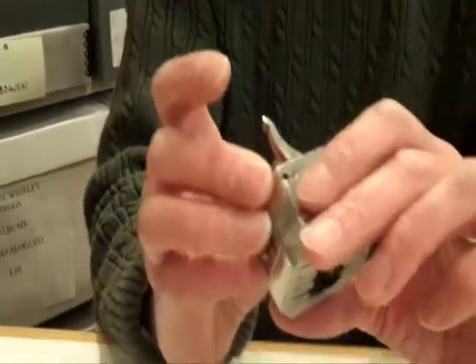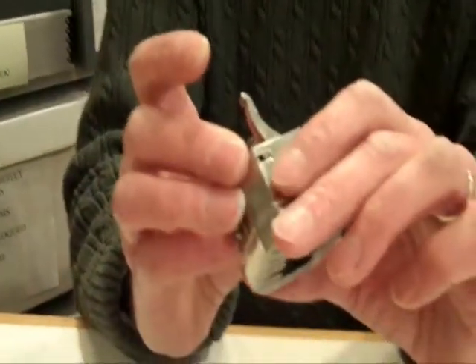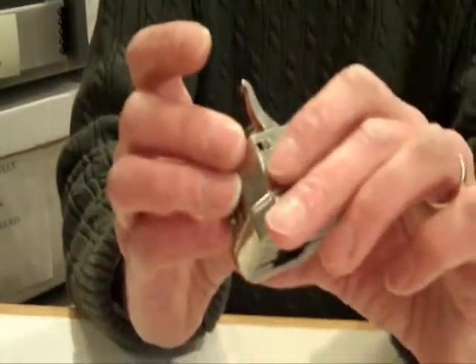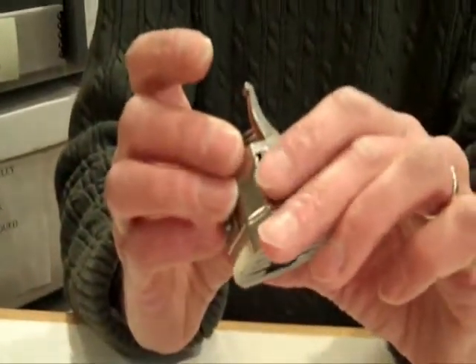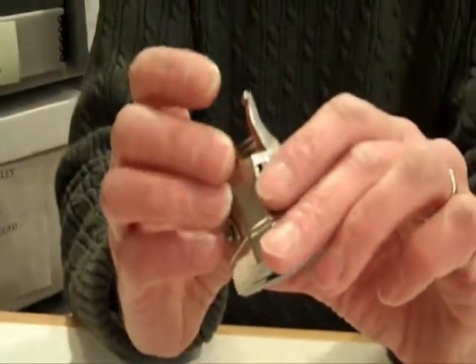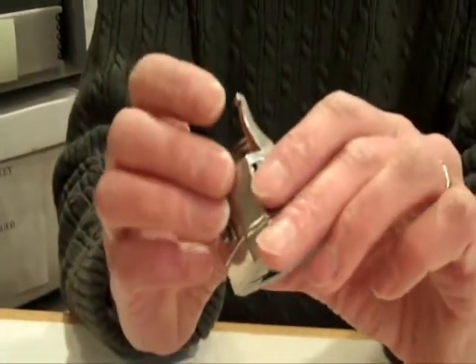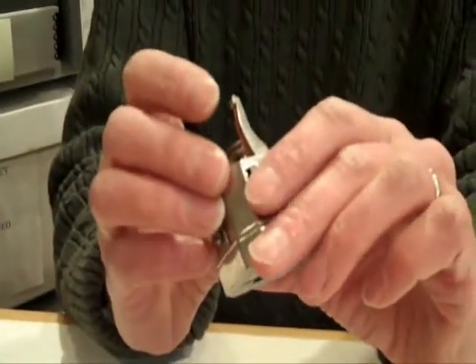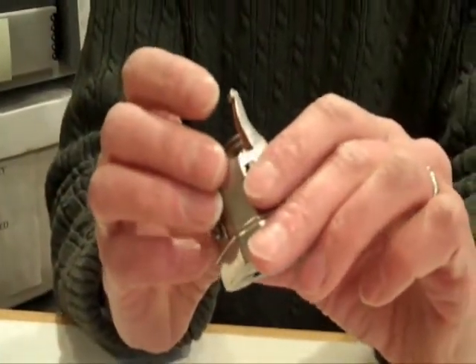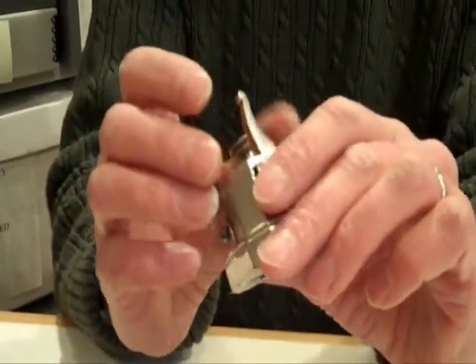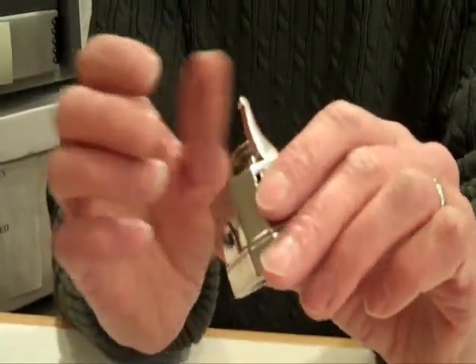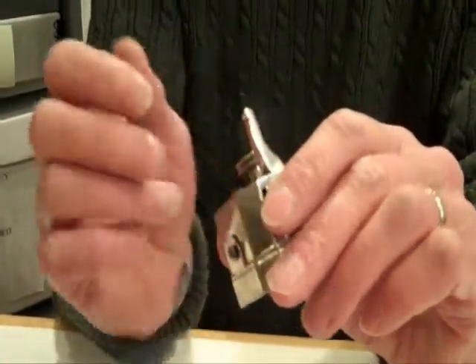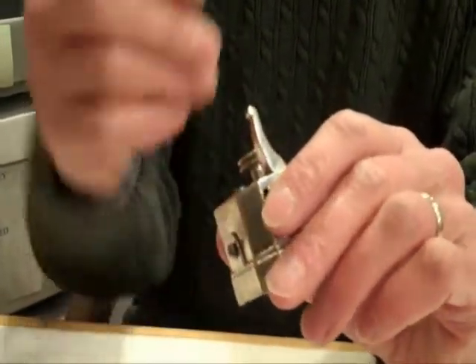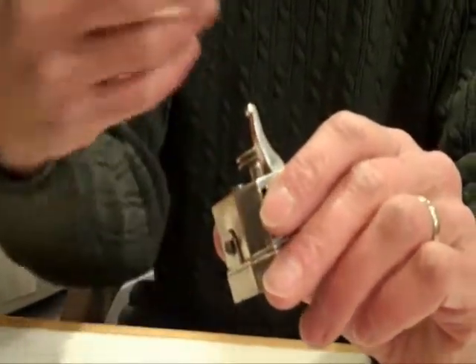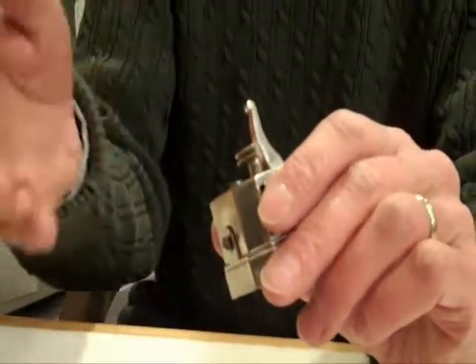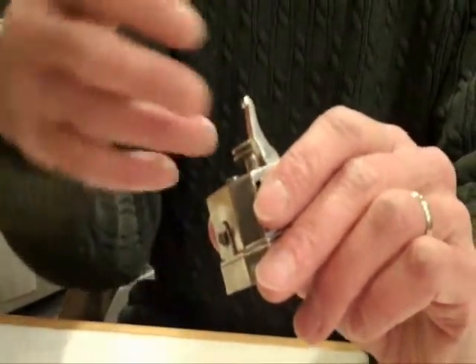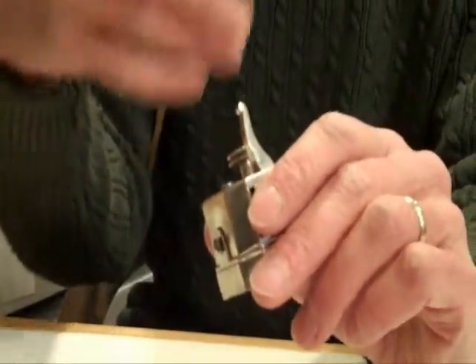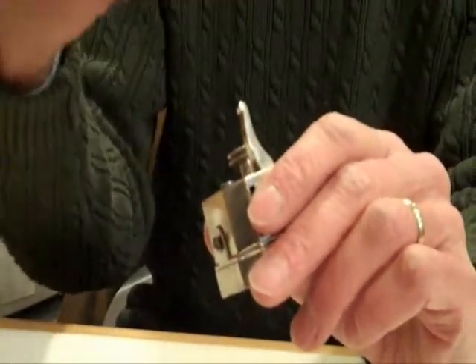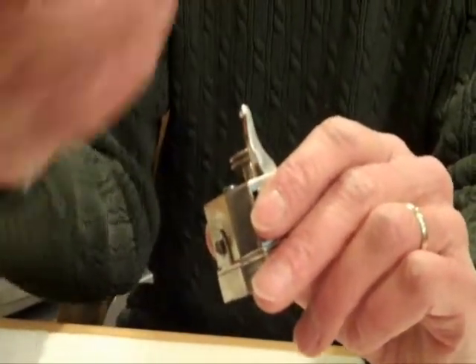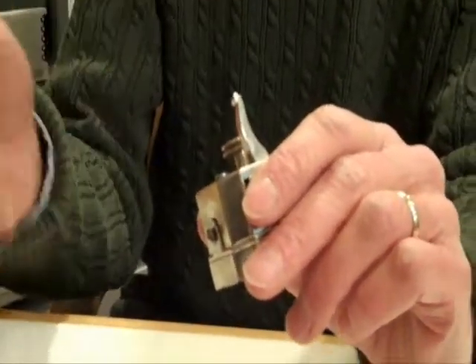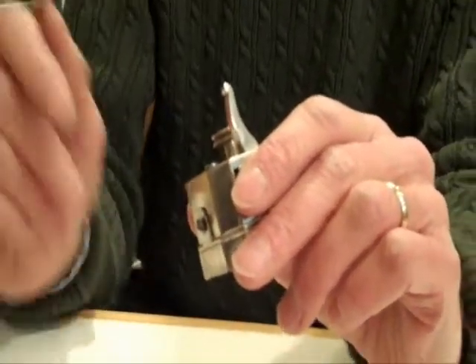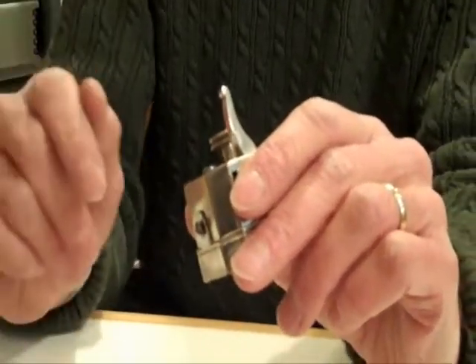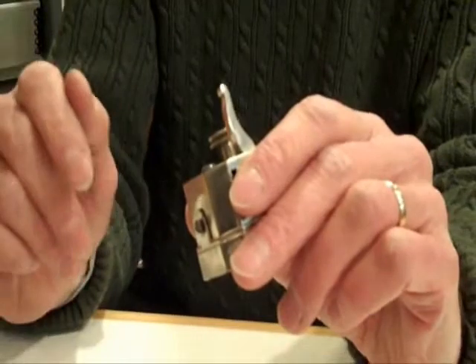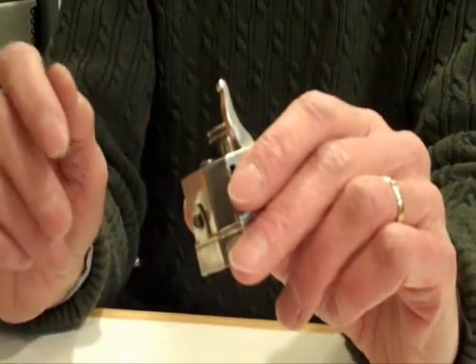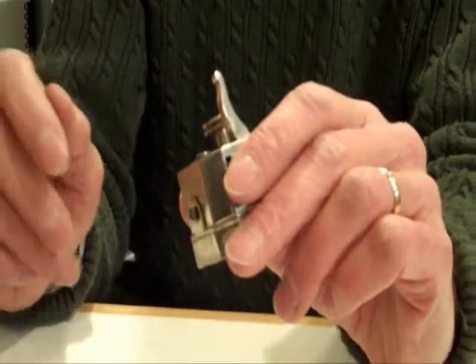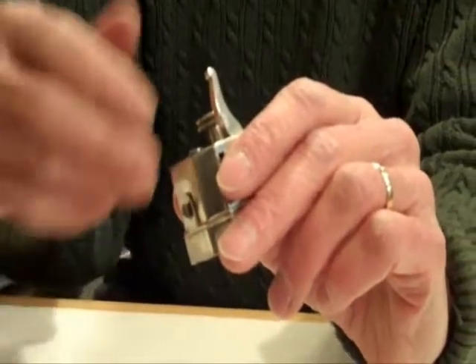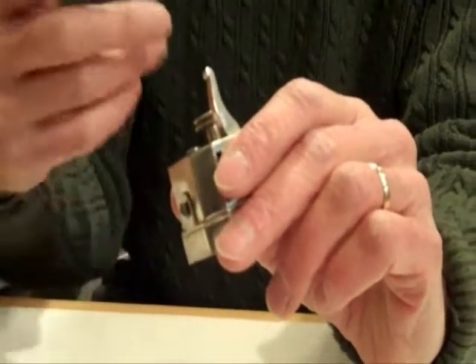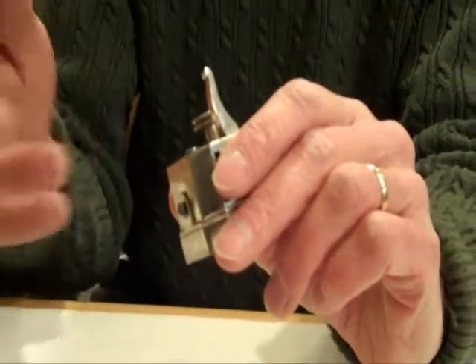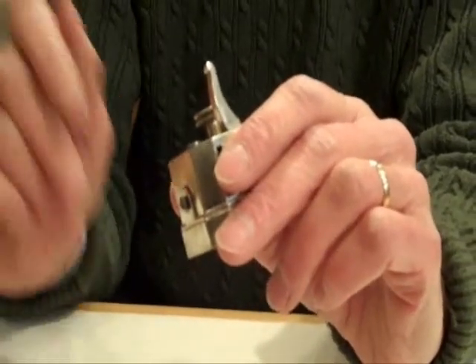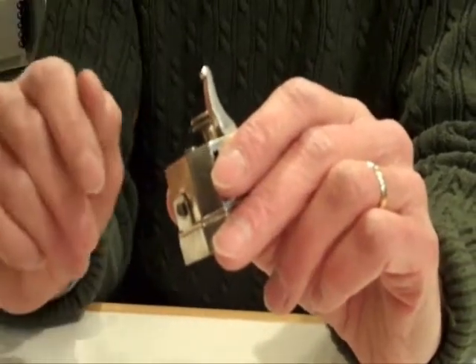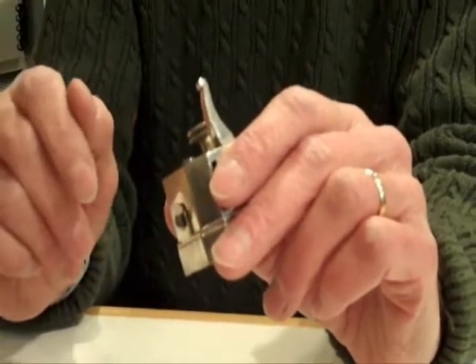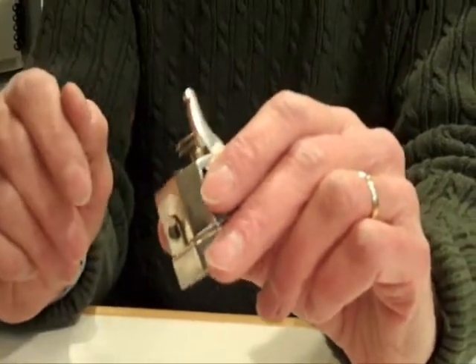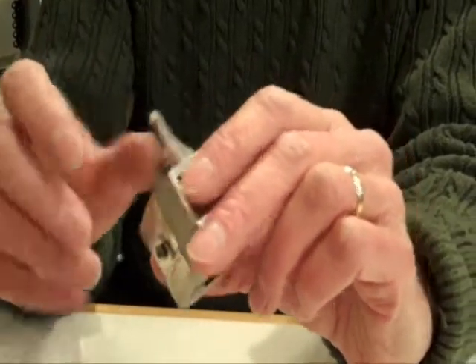A scarificator would be used, of course, when you wanted to draw a lot of blood, as opposed to a single blade lancet or a spring action lancet.